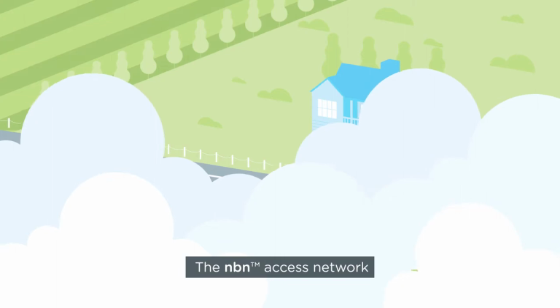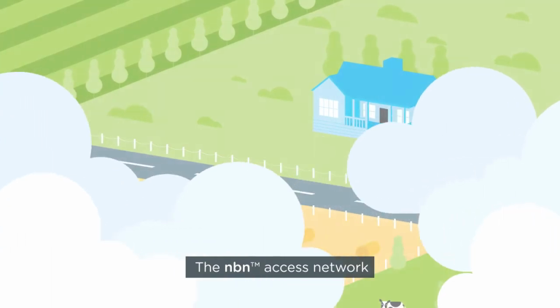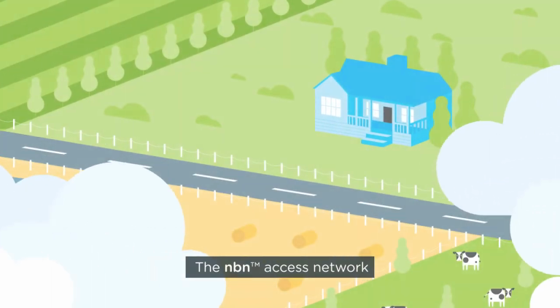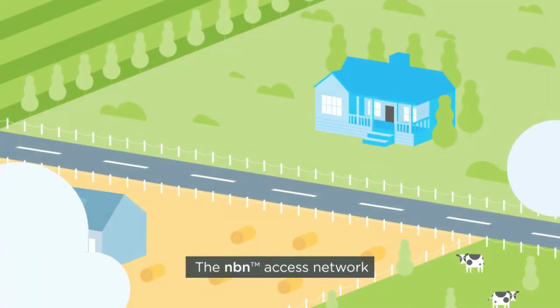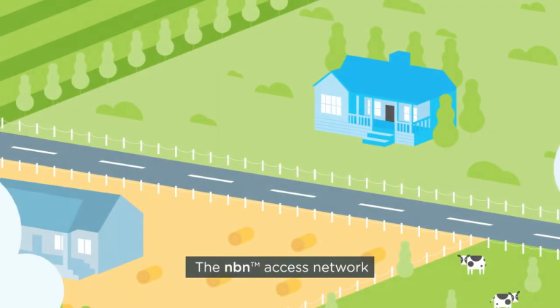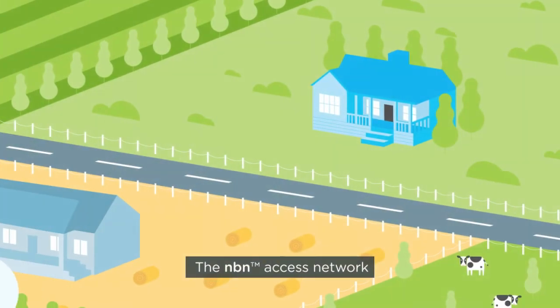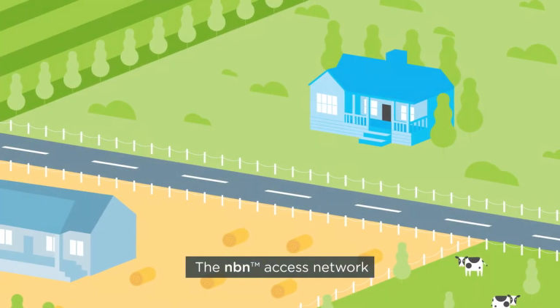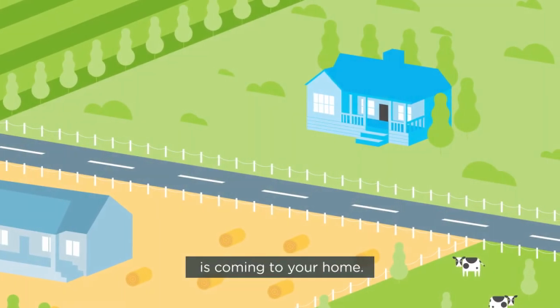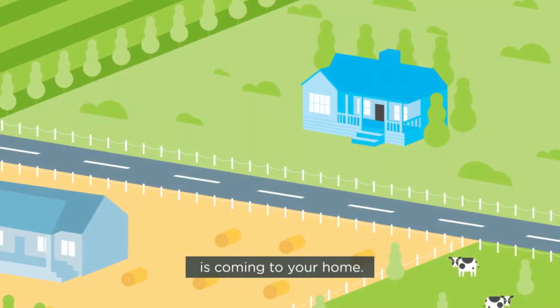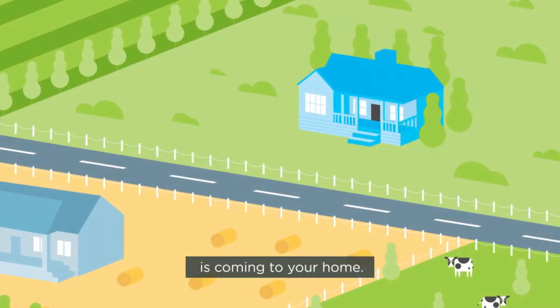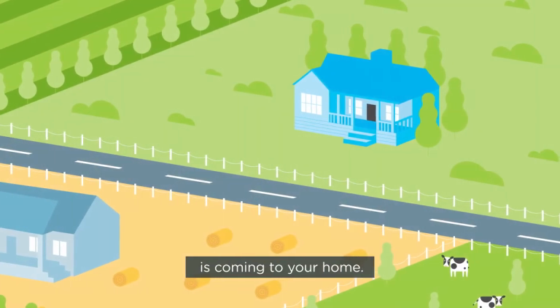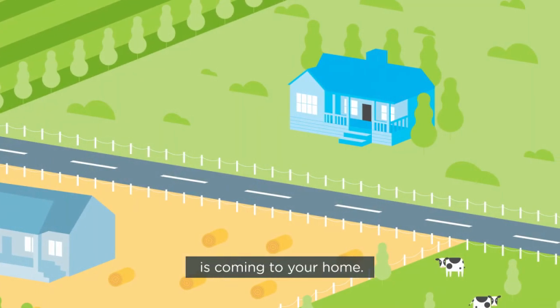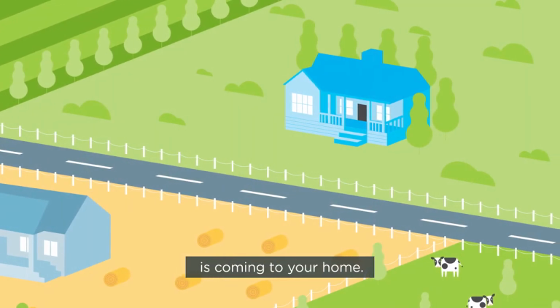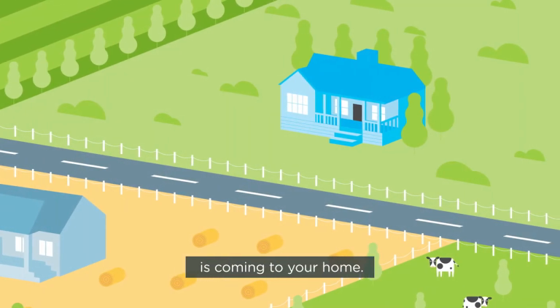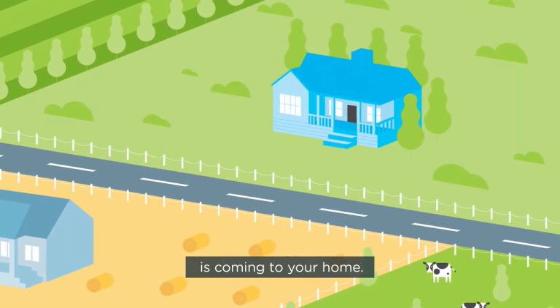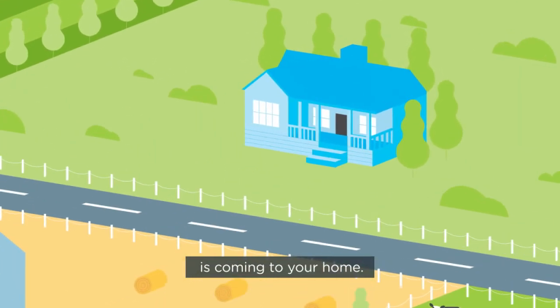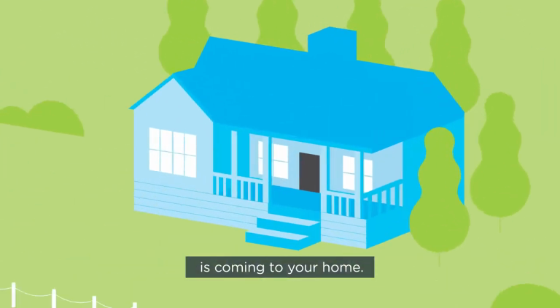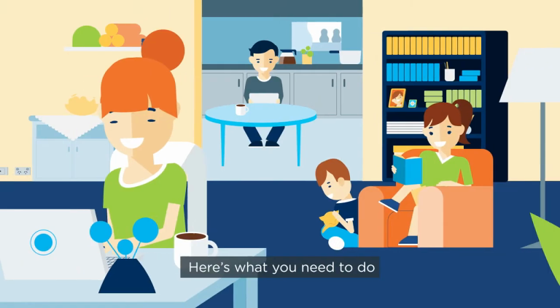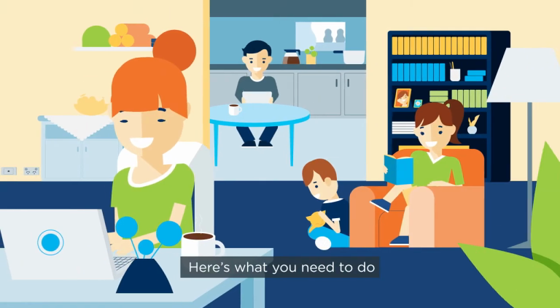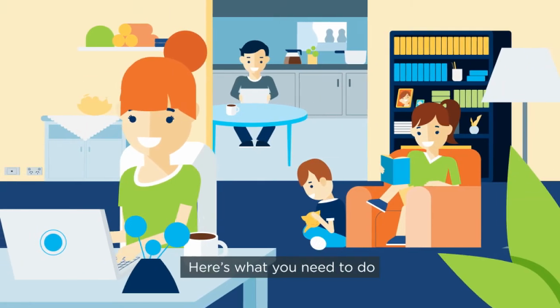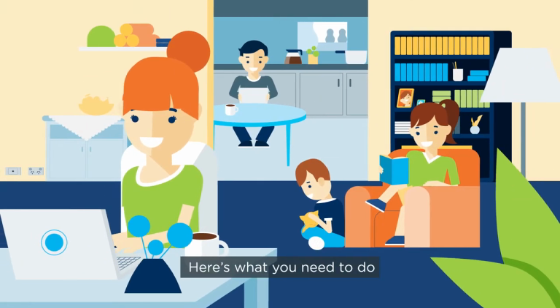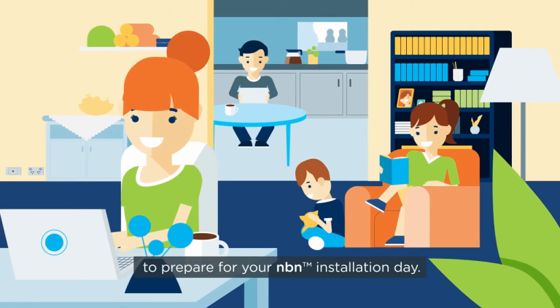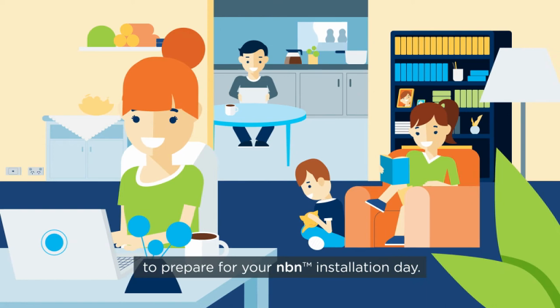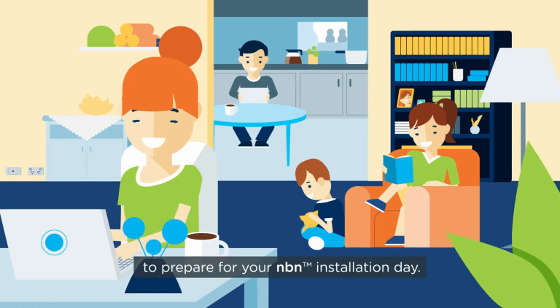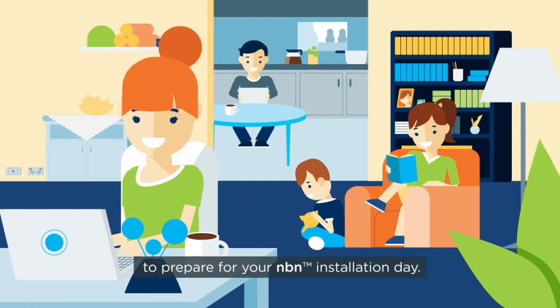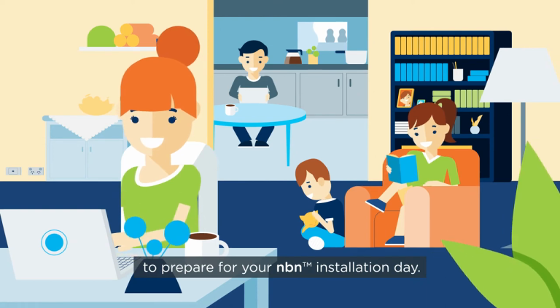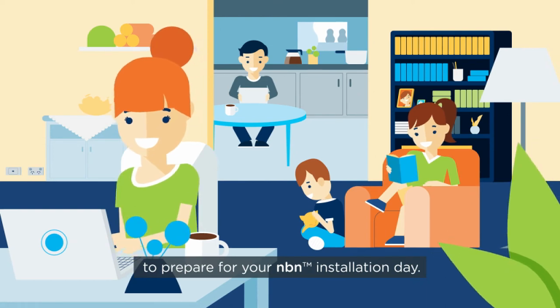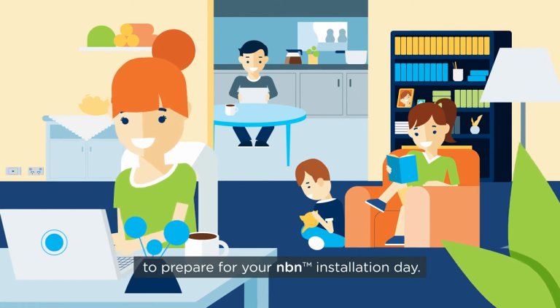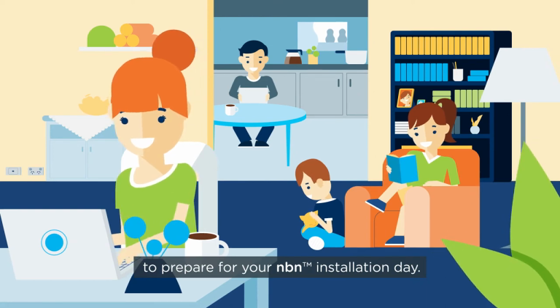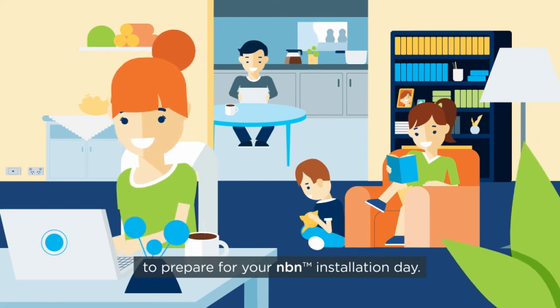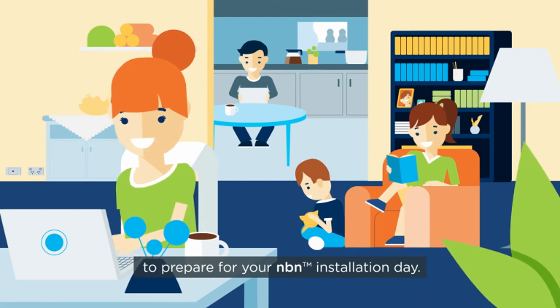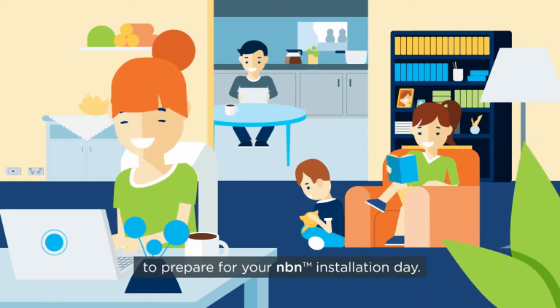The NBN Access Network is coming to your home. Here's what you need to do to prepare for your NBN installation day.